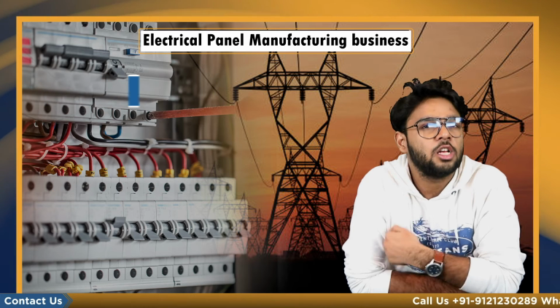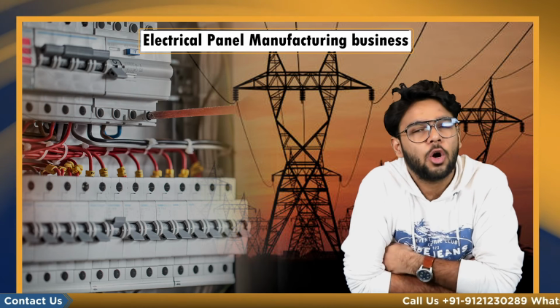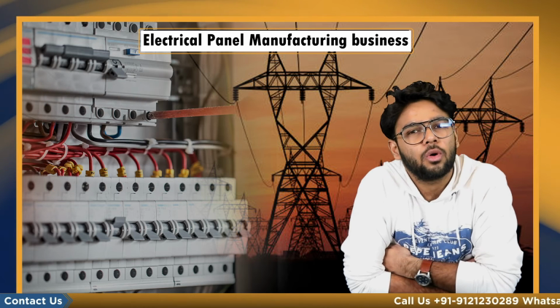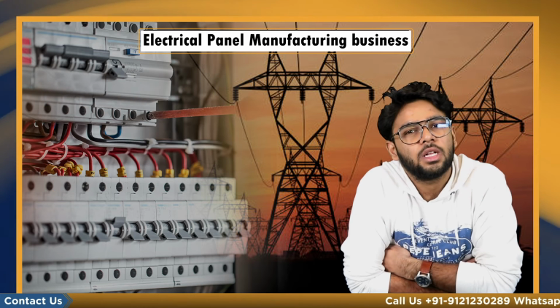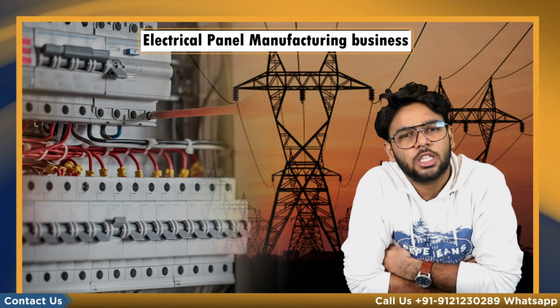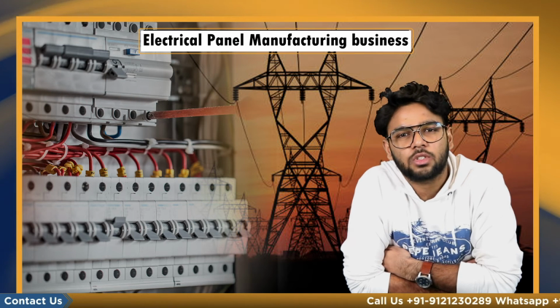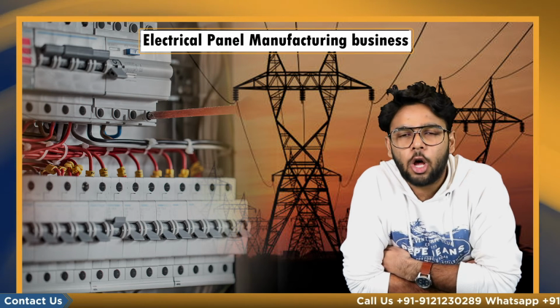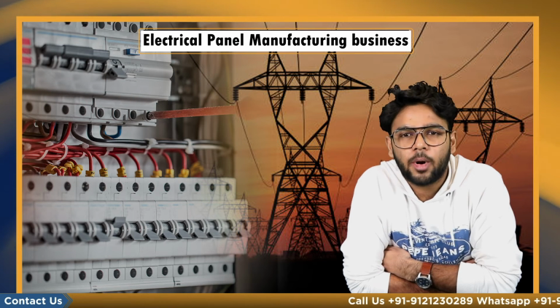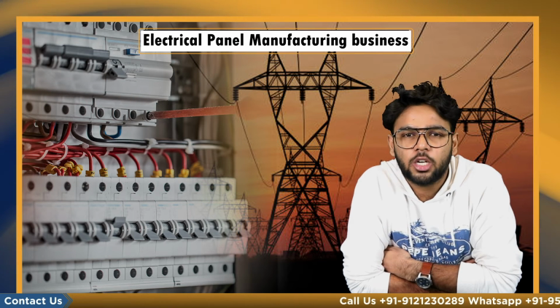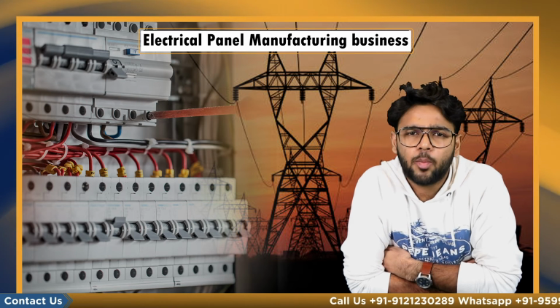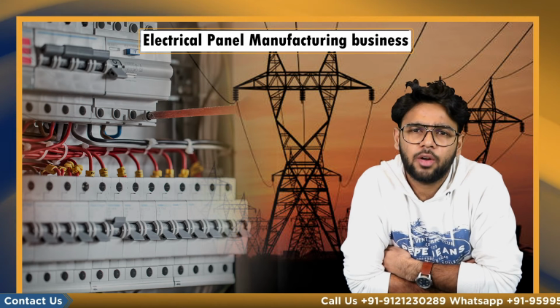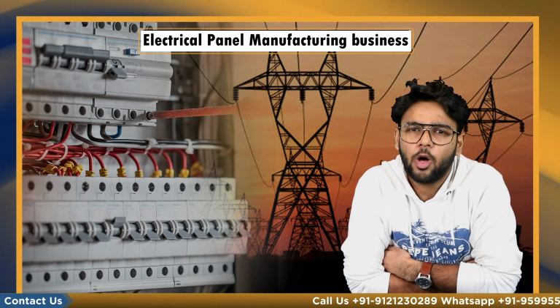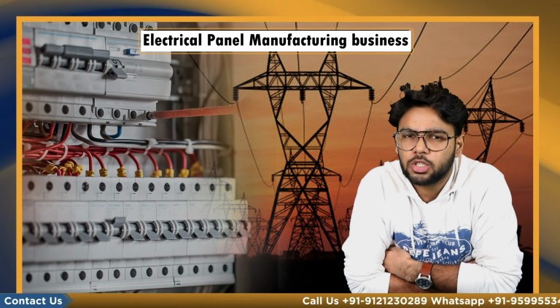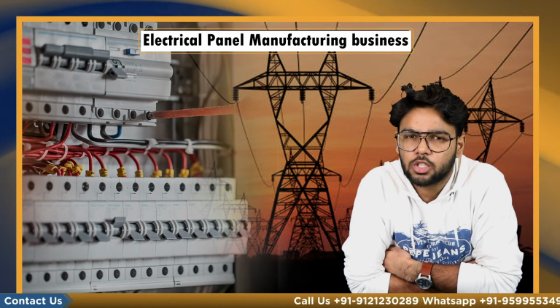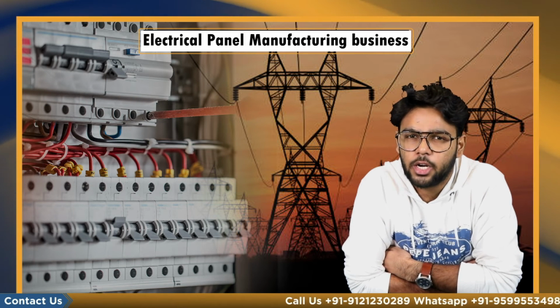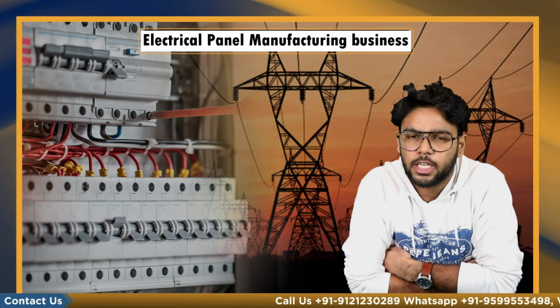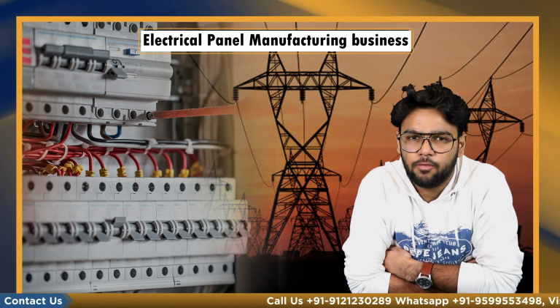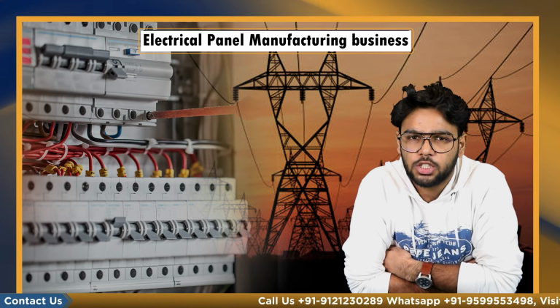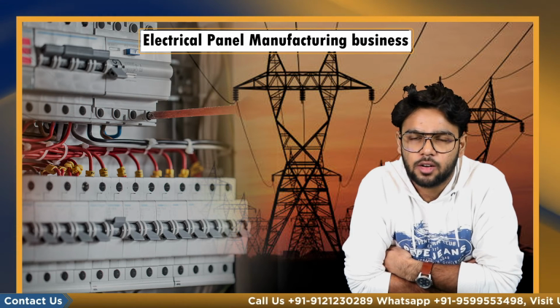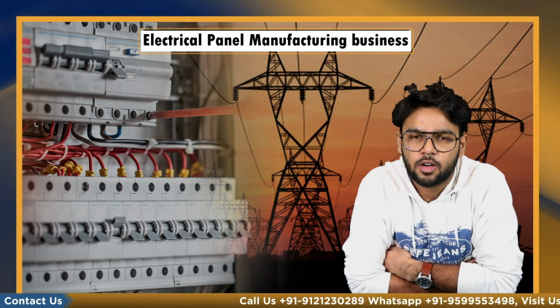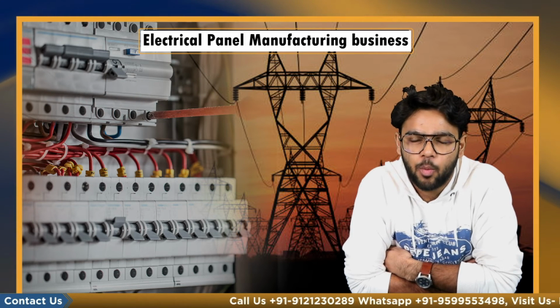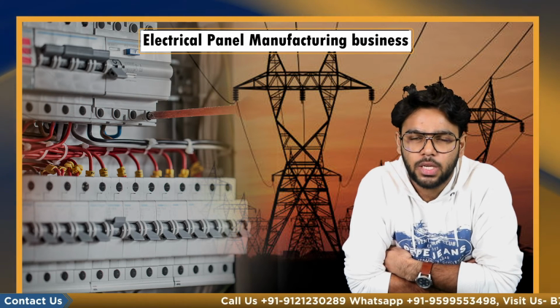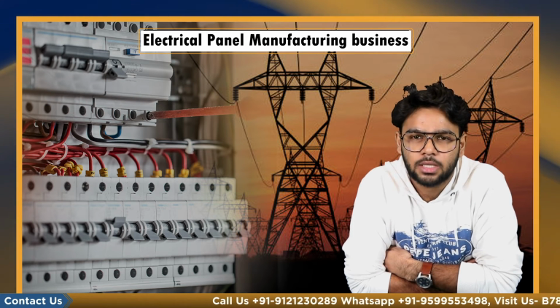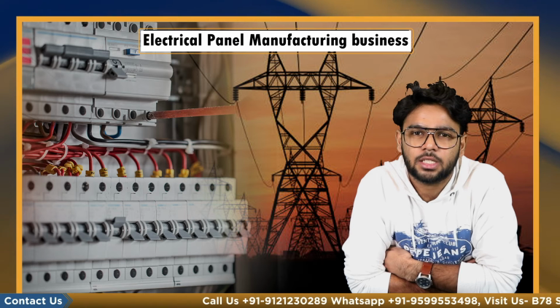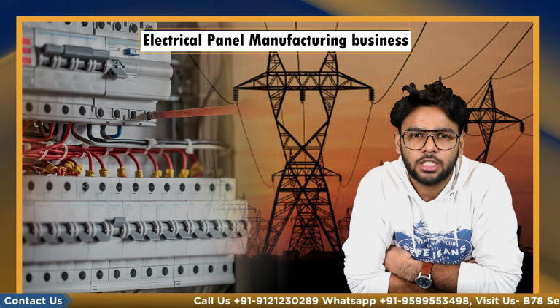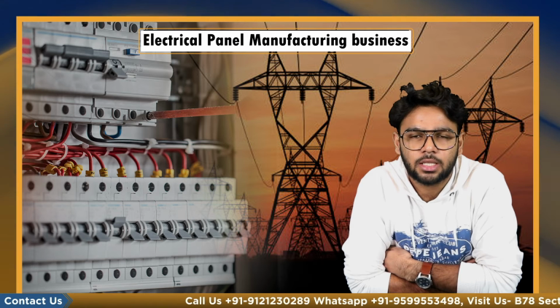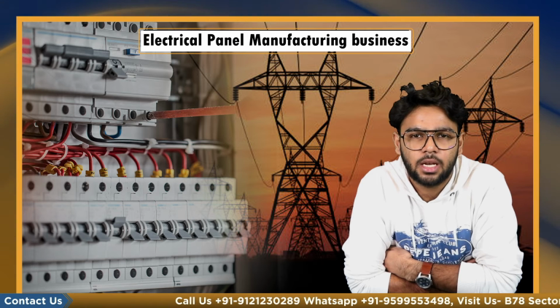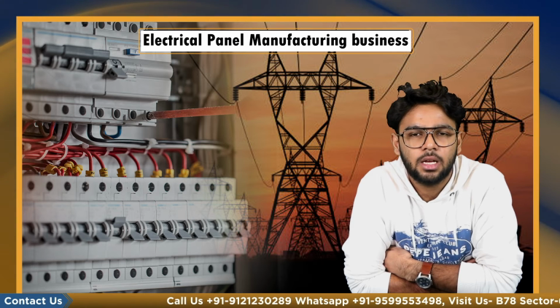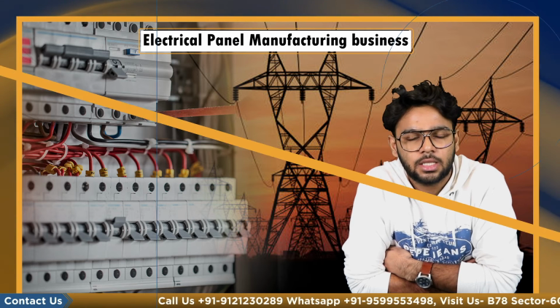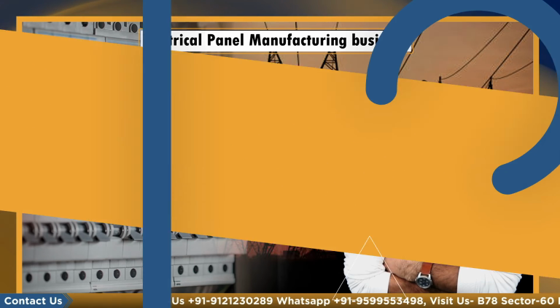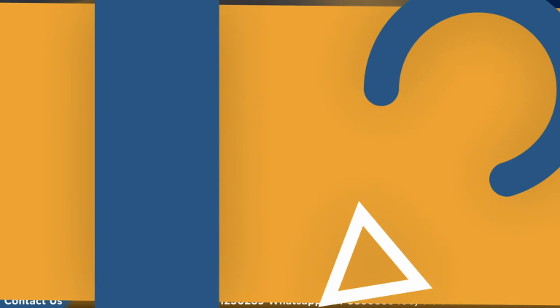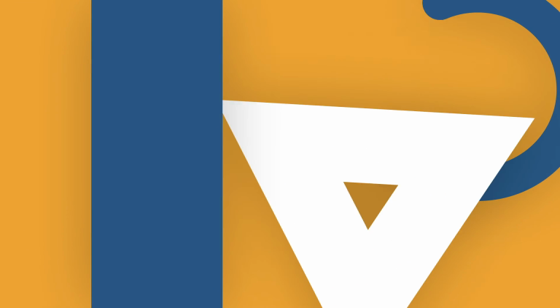So this was all about the topic. For more such content, keep watching CoopBiz. This is Yash Saksena signing off.